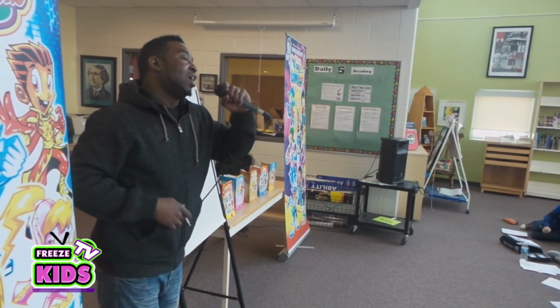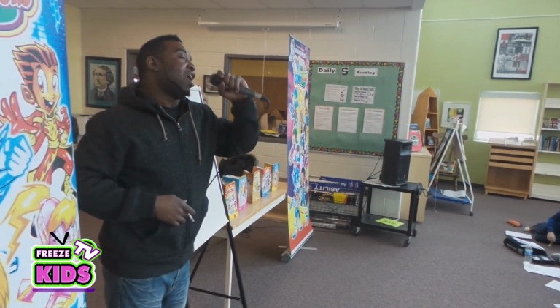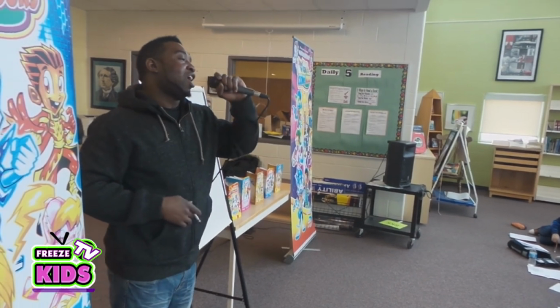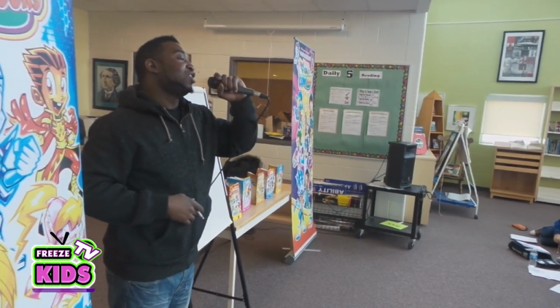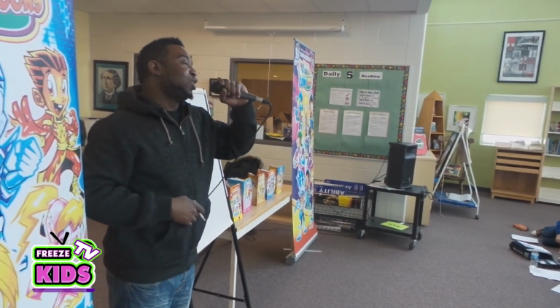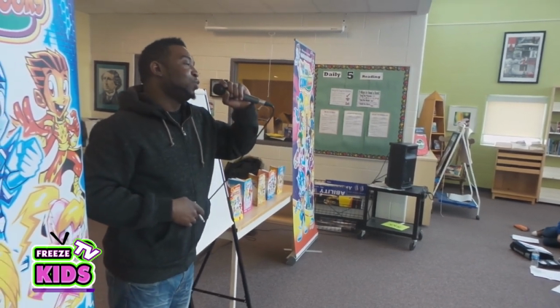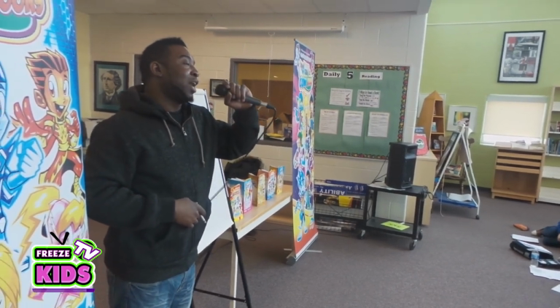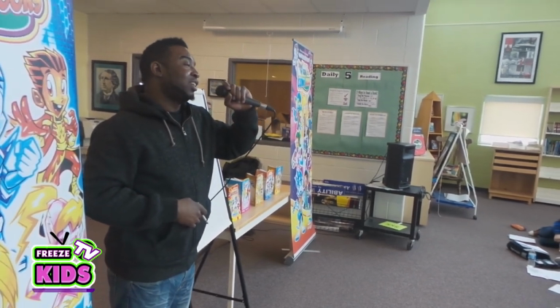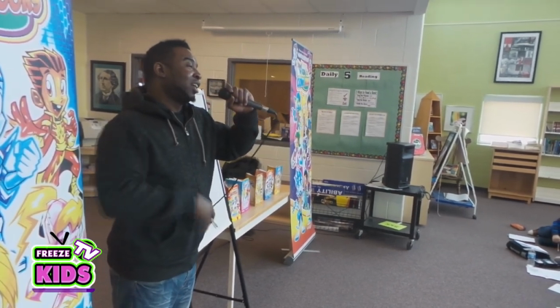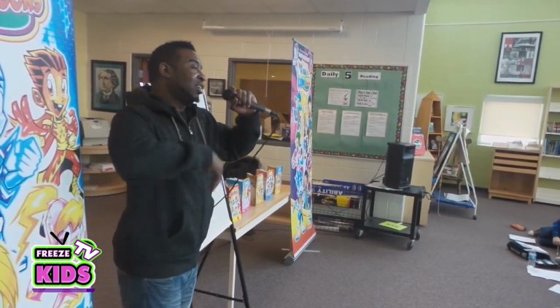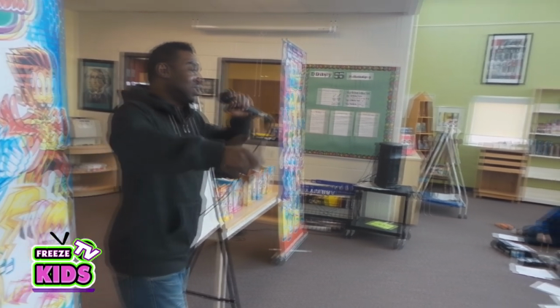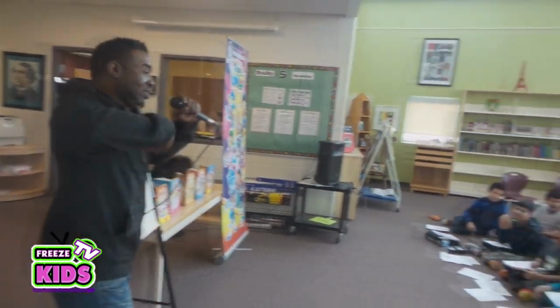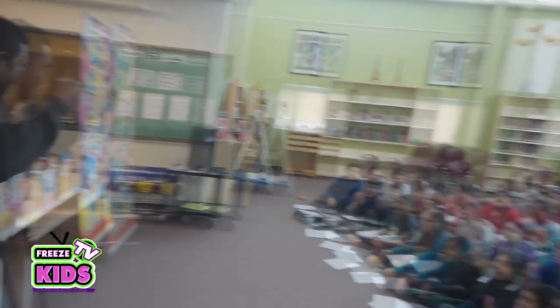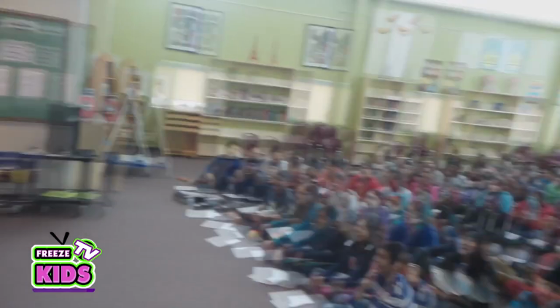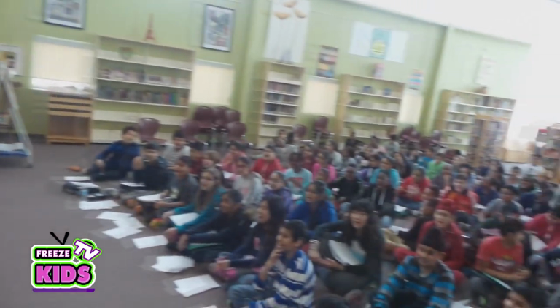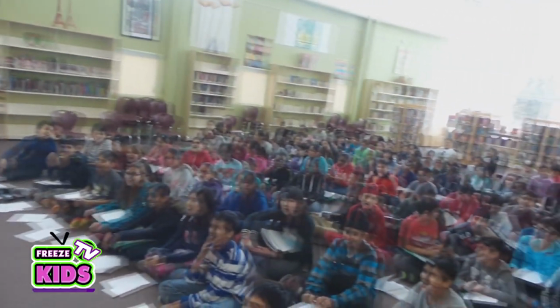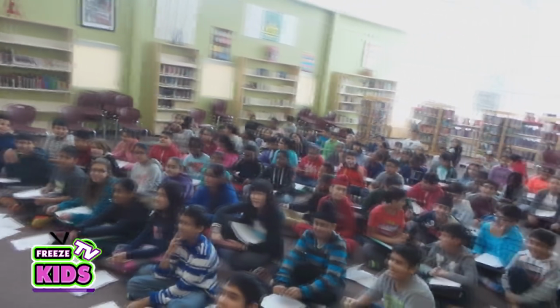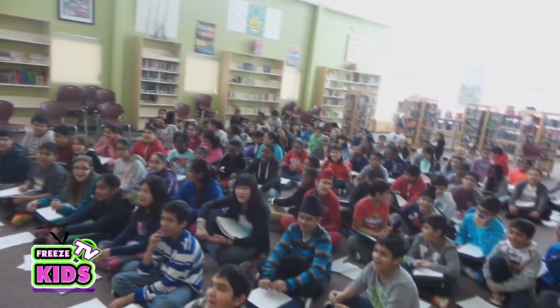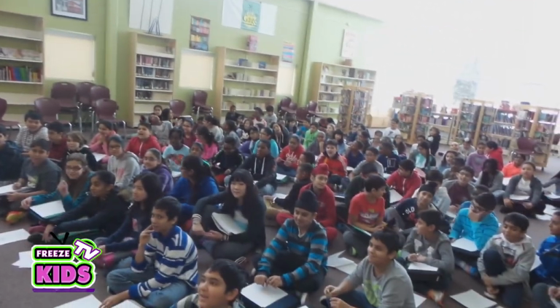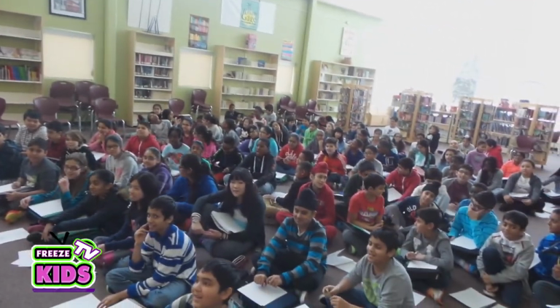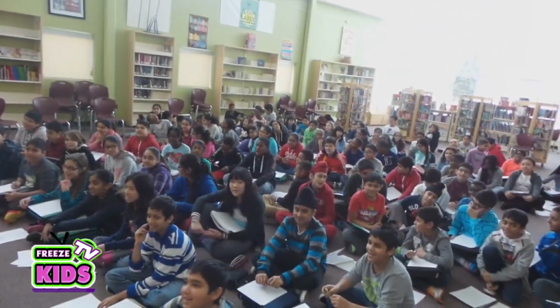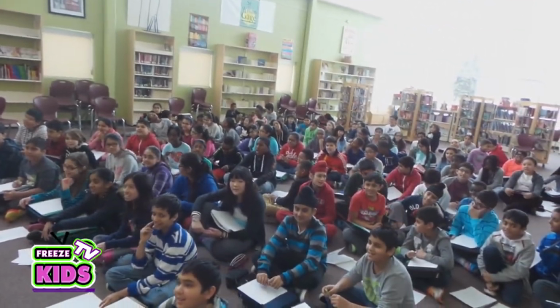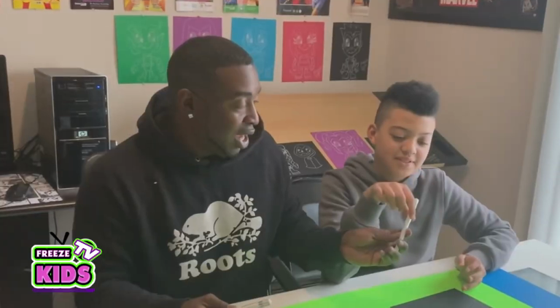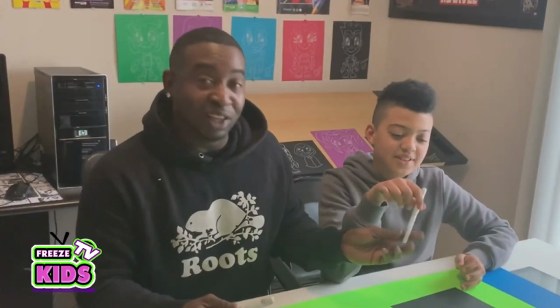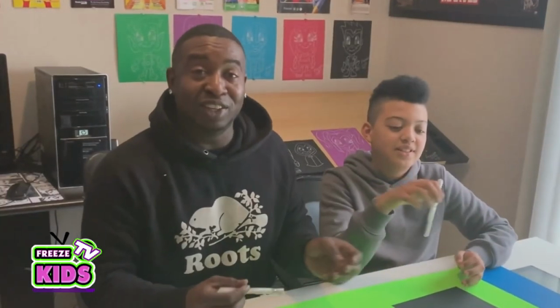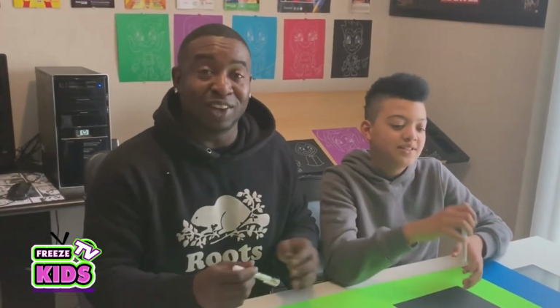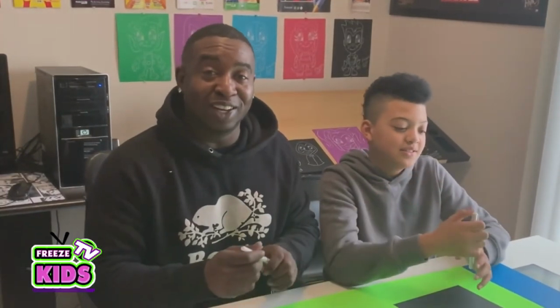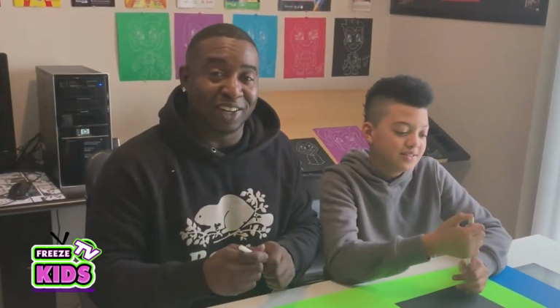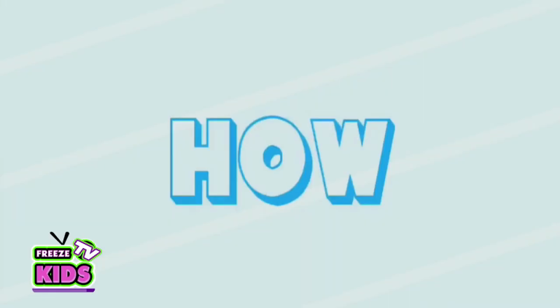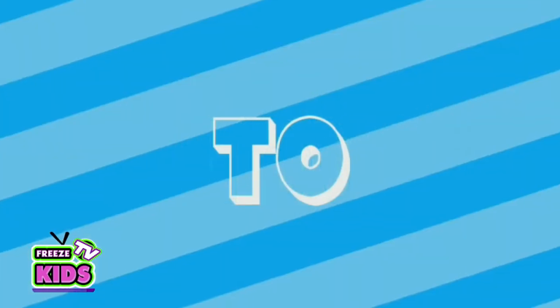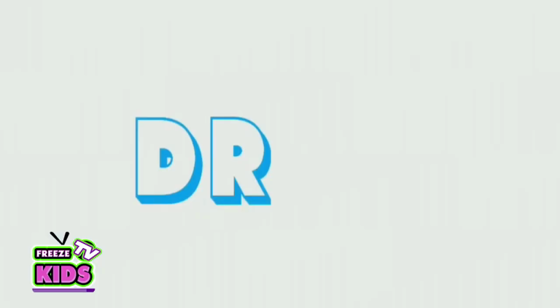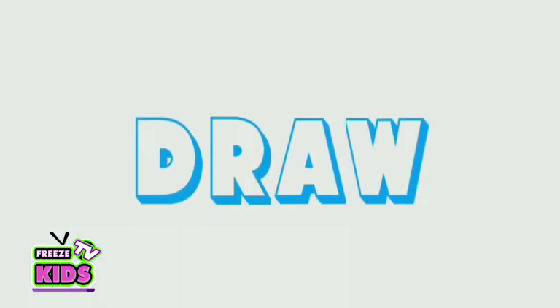Are you ready kids? I am a champion! Let's get started.